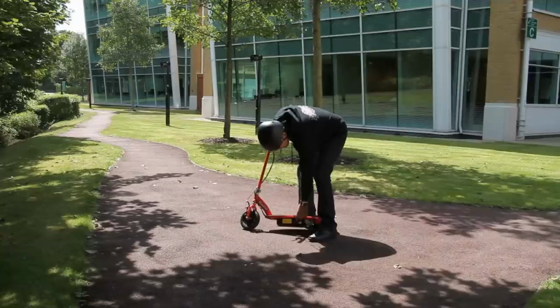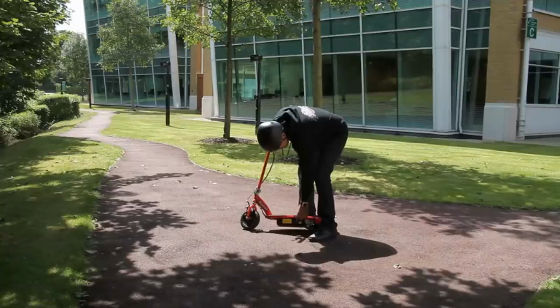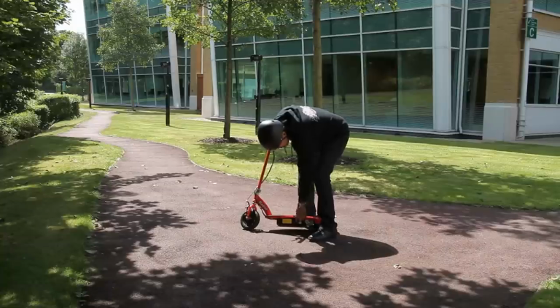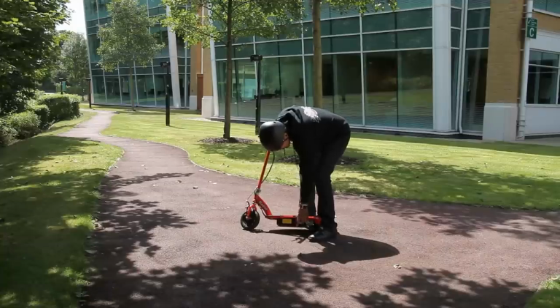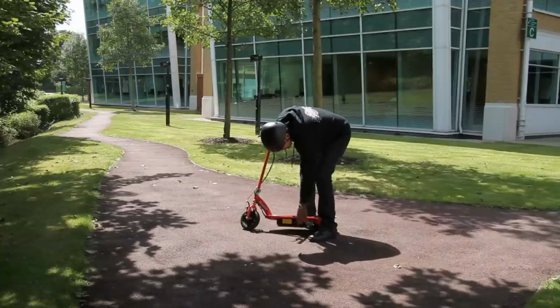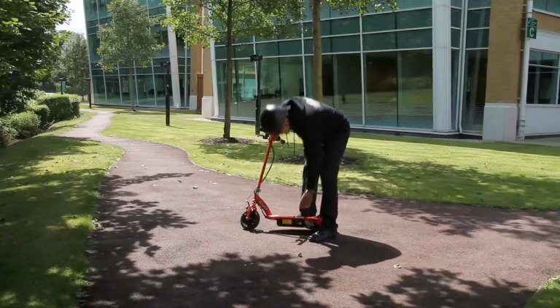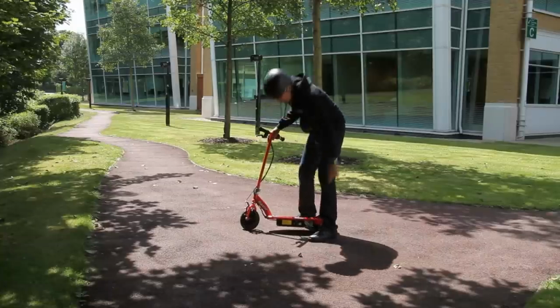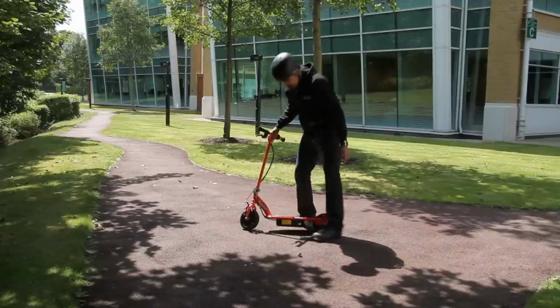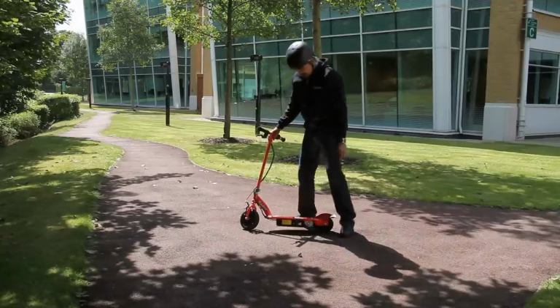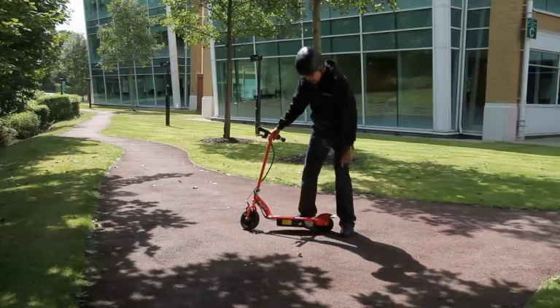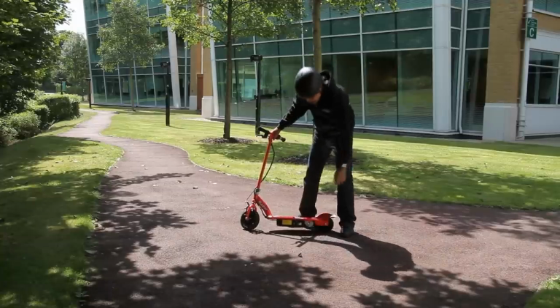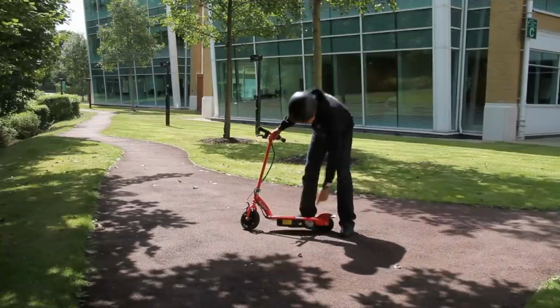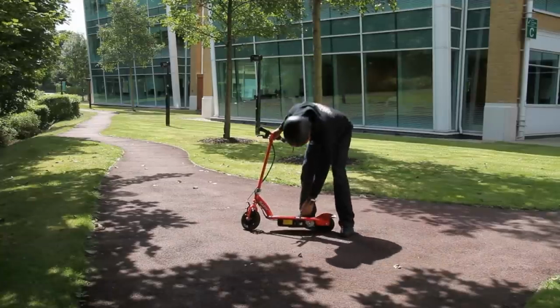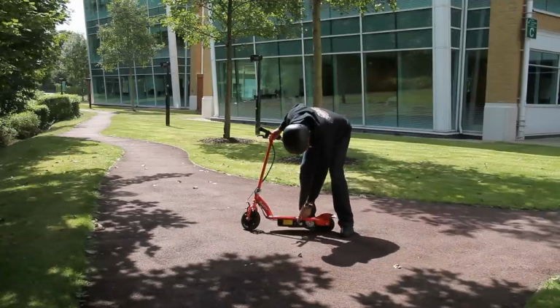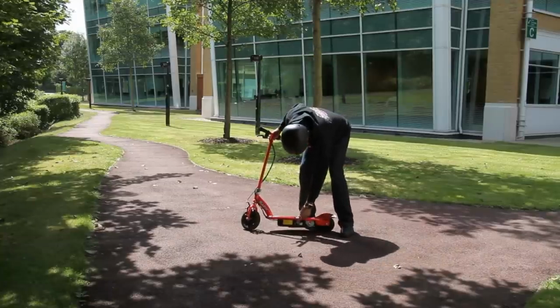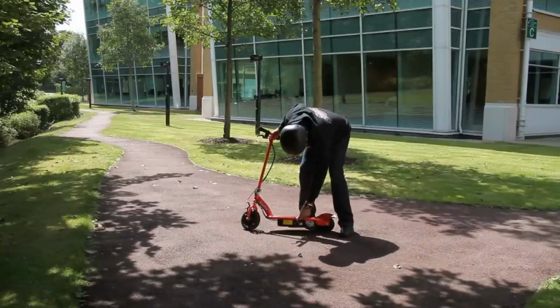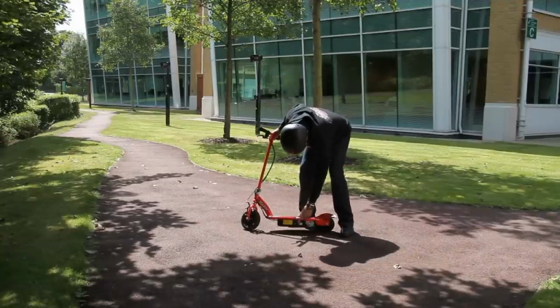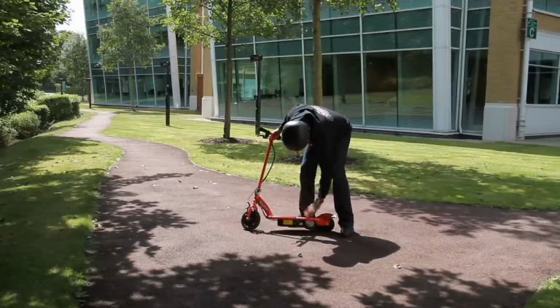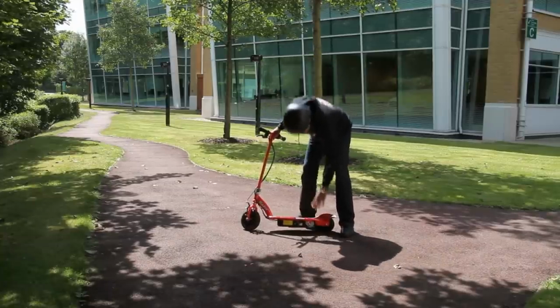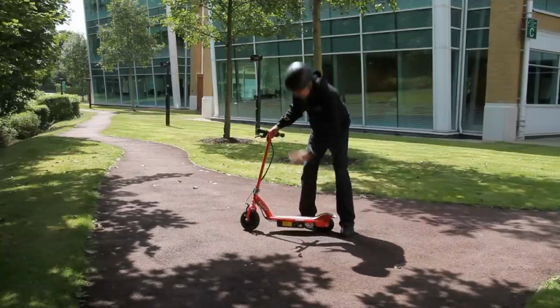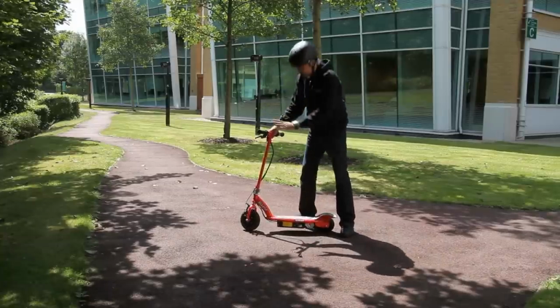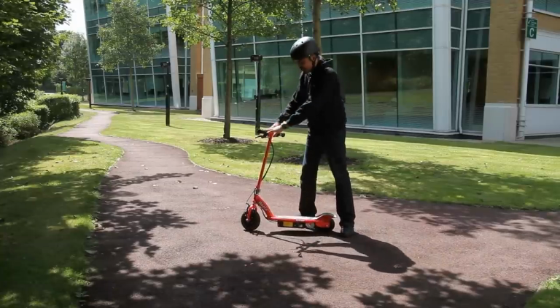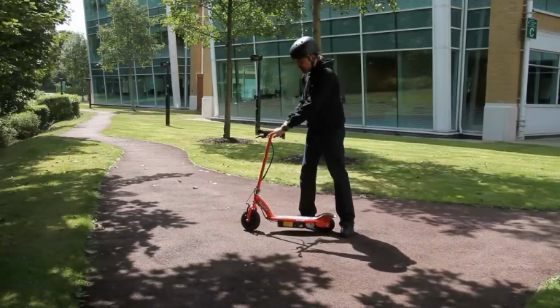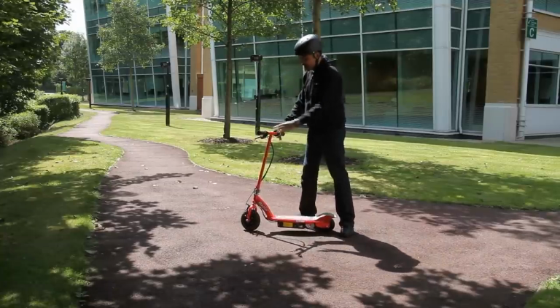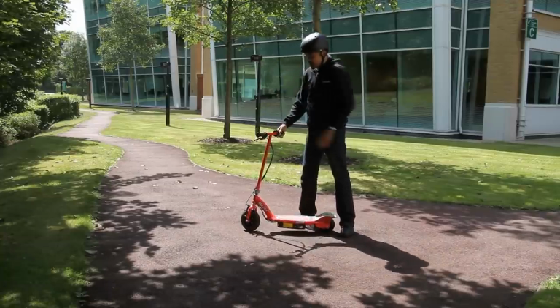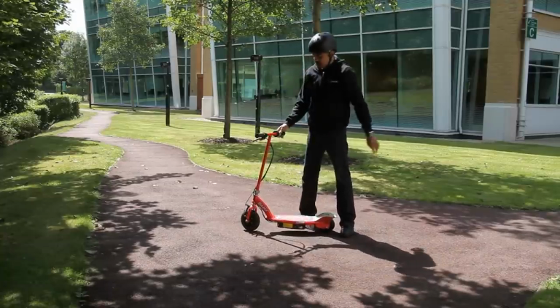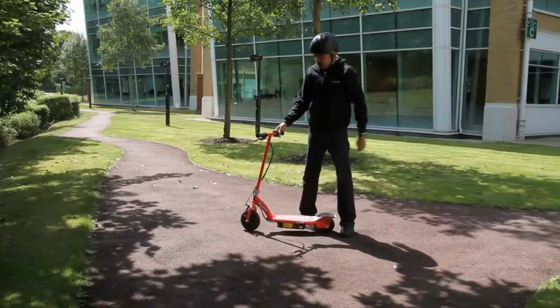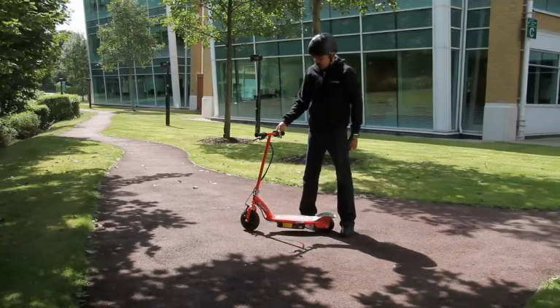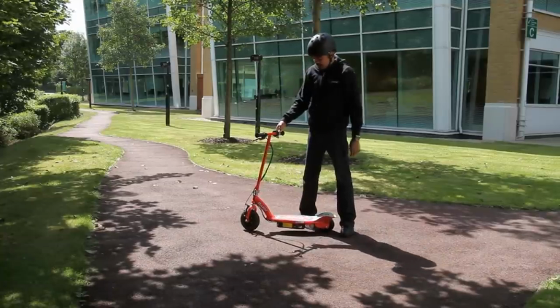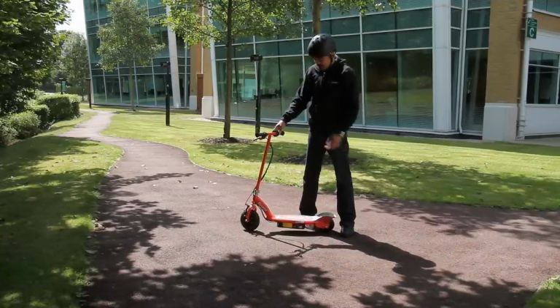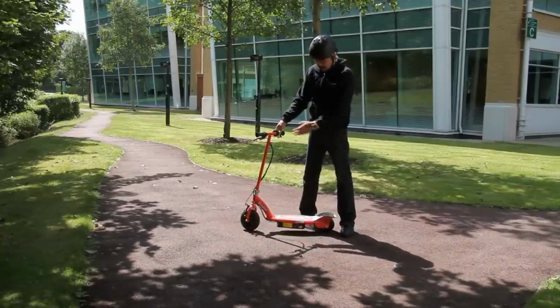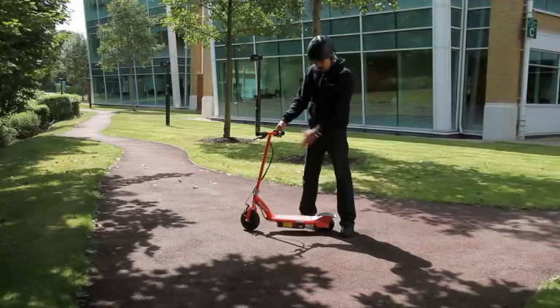The front tyre of the scooter must be inflated to 36 psi to ensure it handles the torque of the motor.